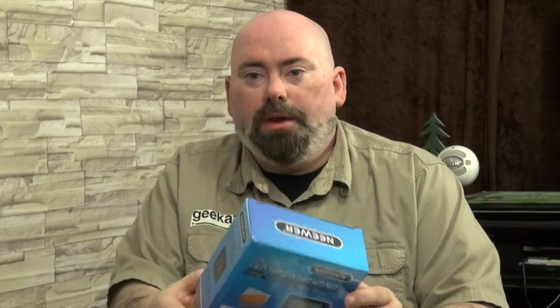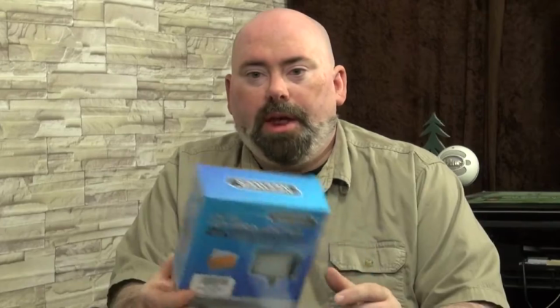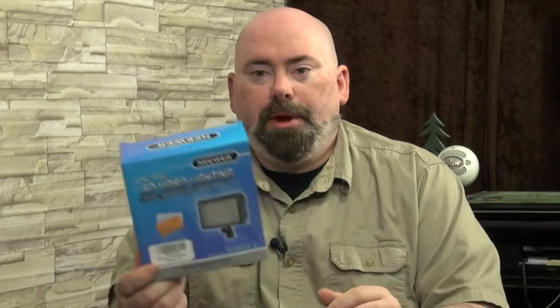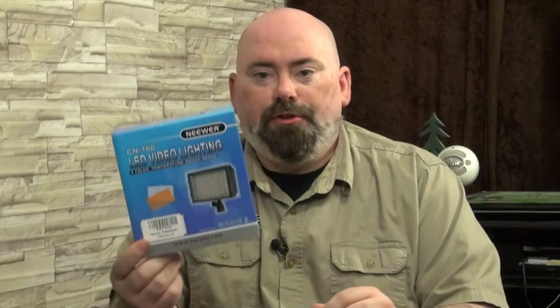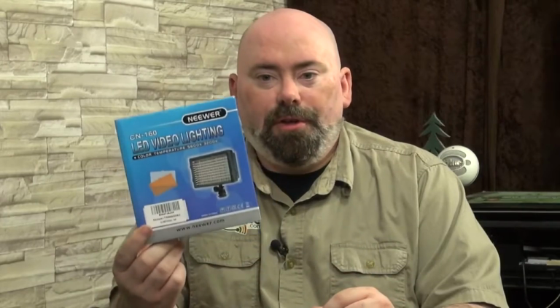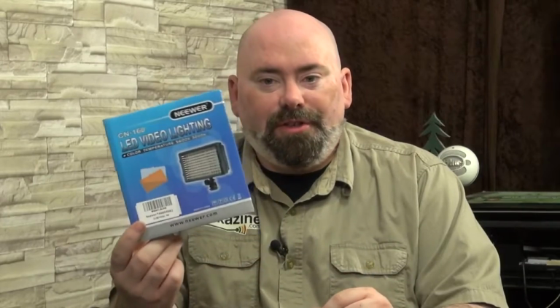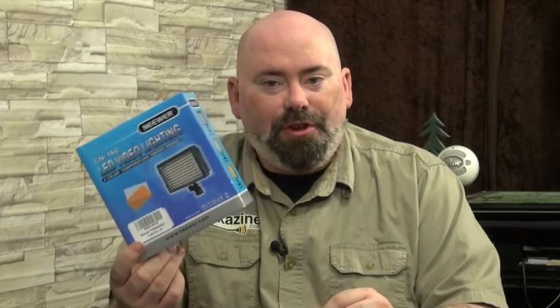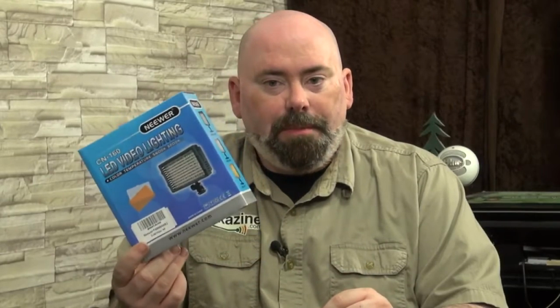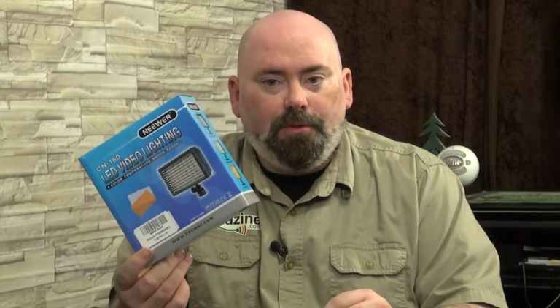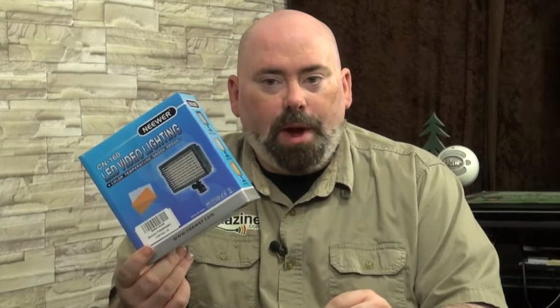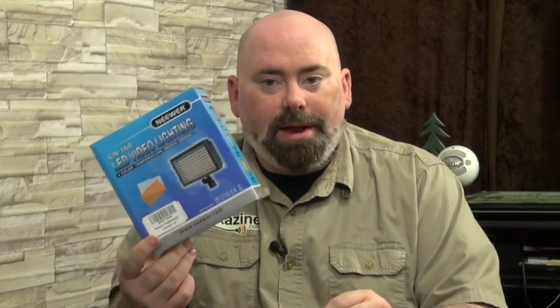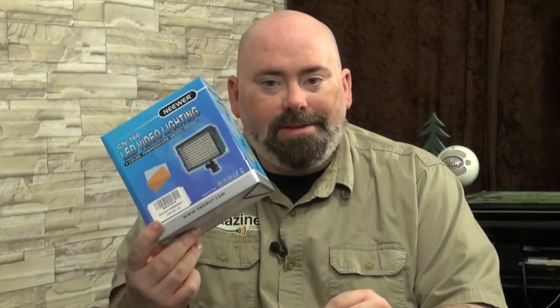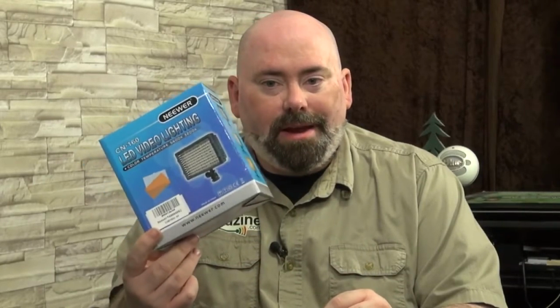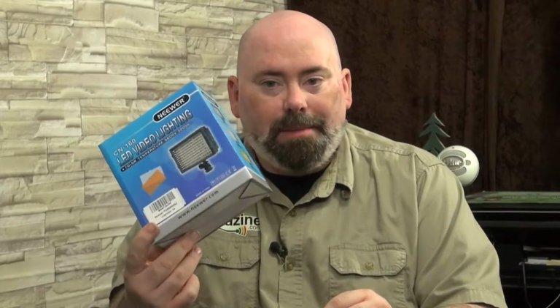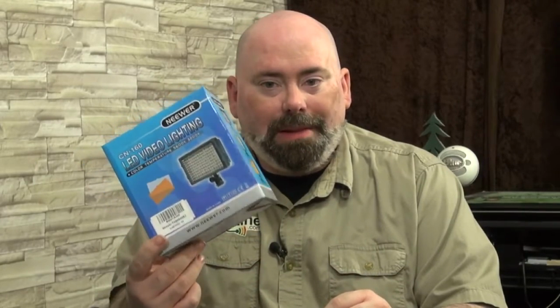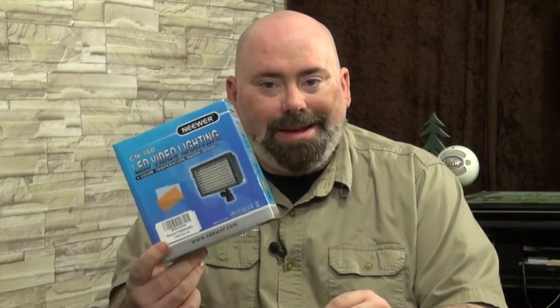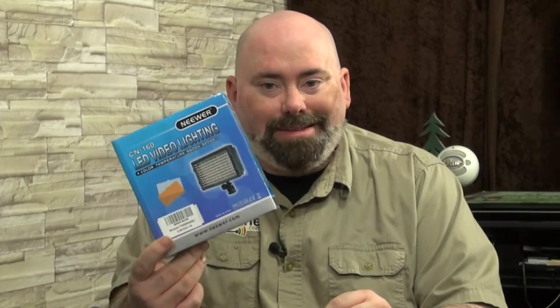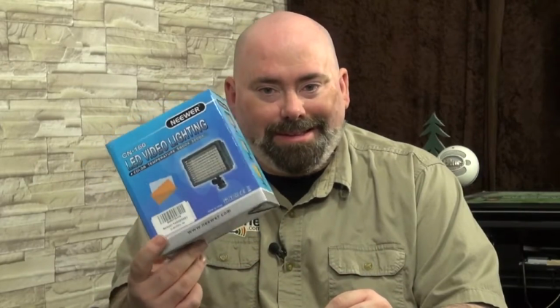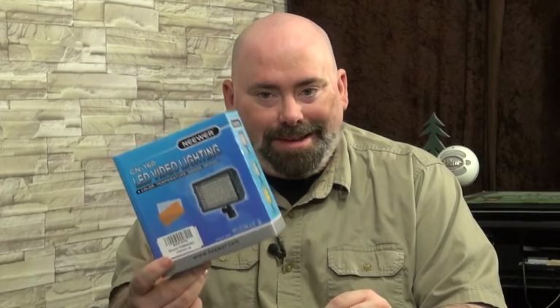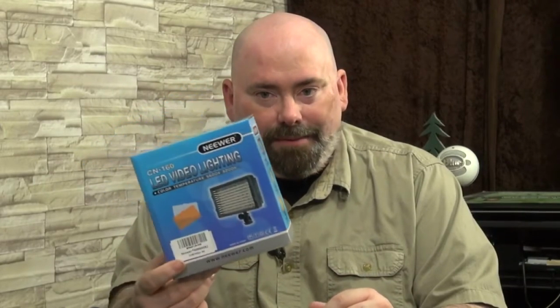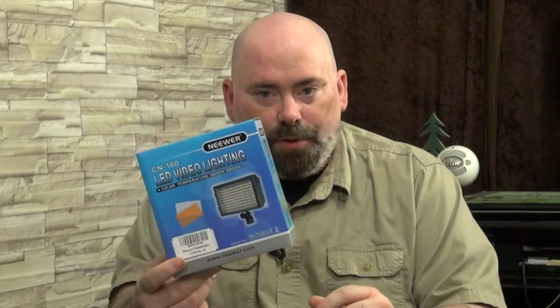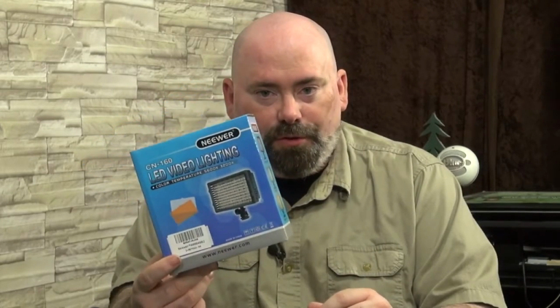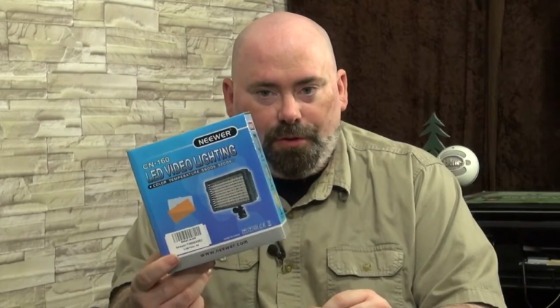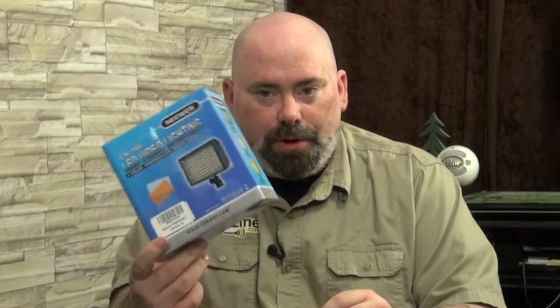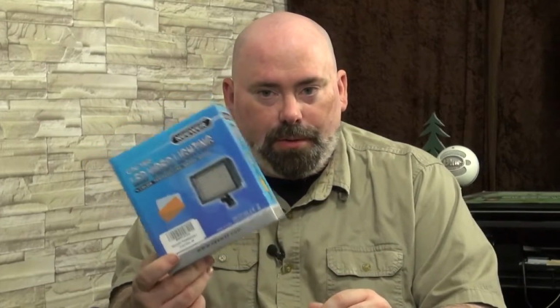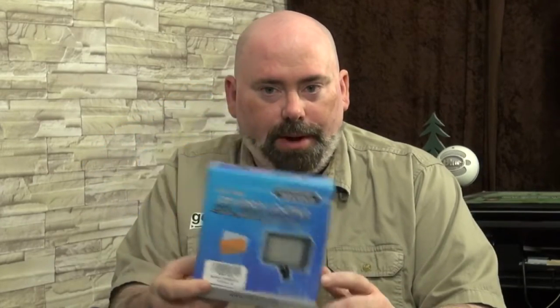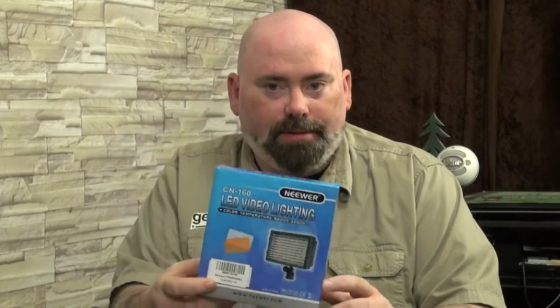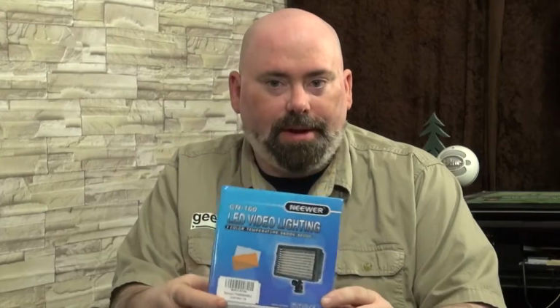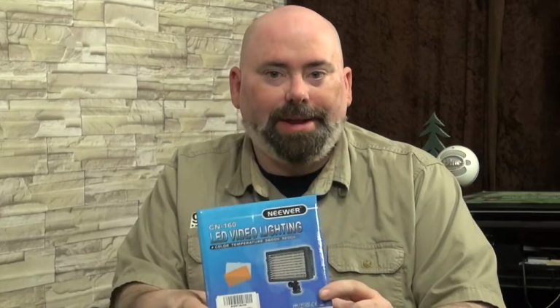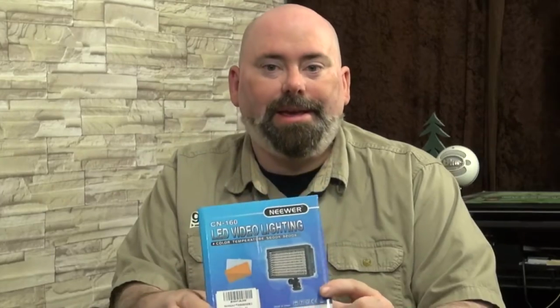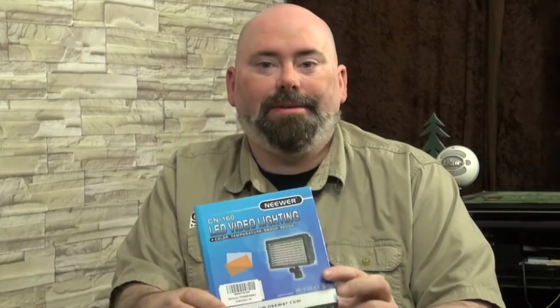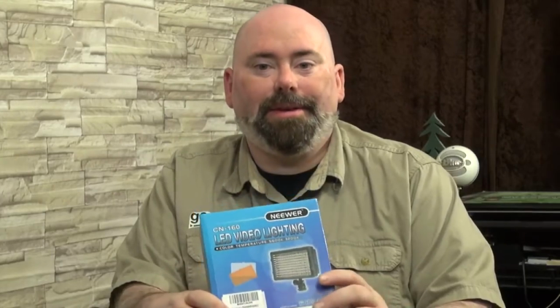Today I'm going to show you the cheapest way to set up lights inside of your studio, next on Geekazine.